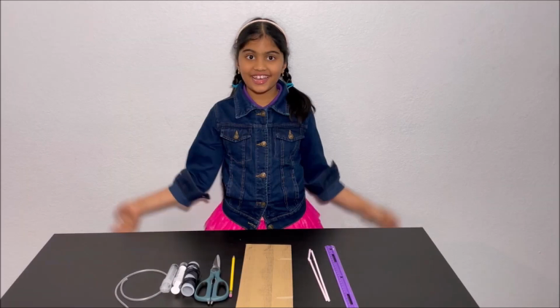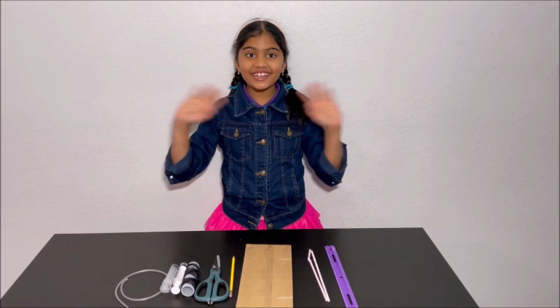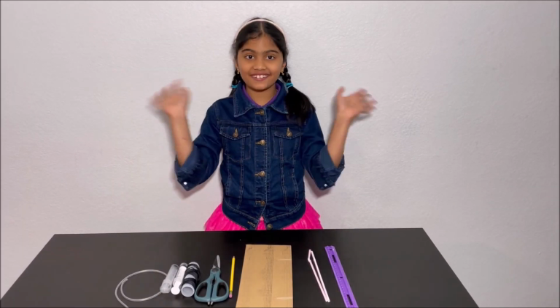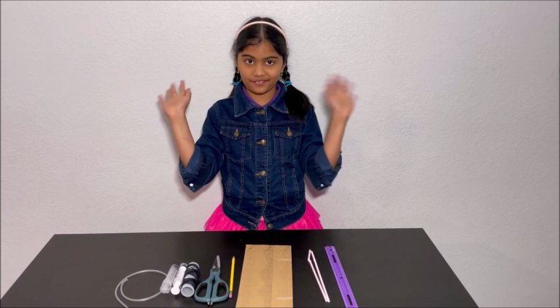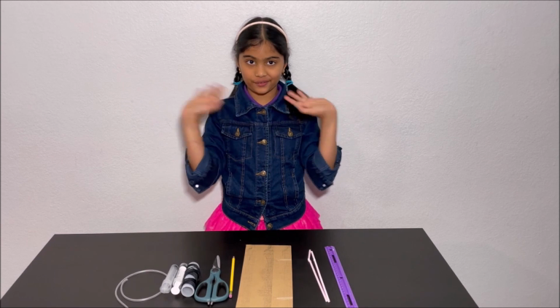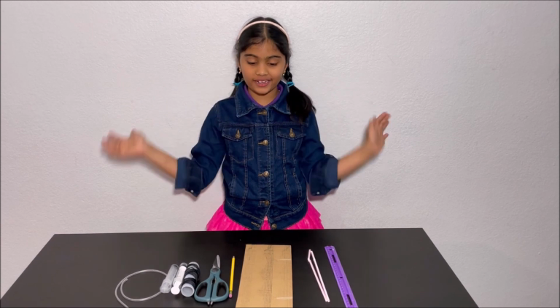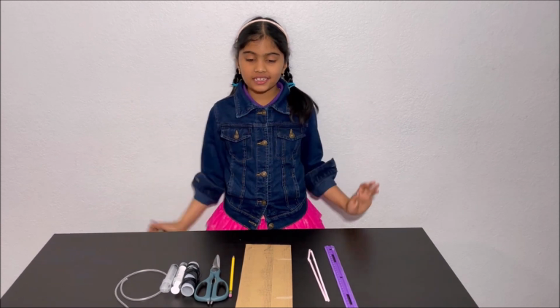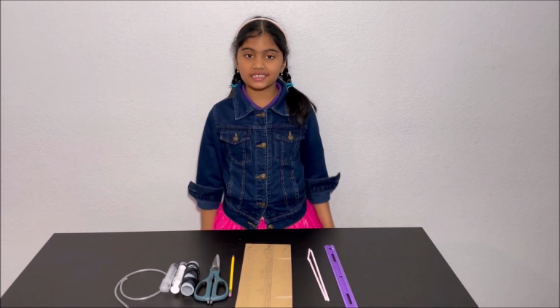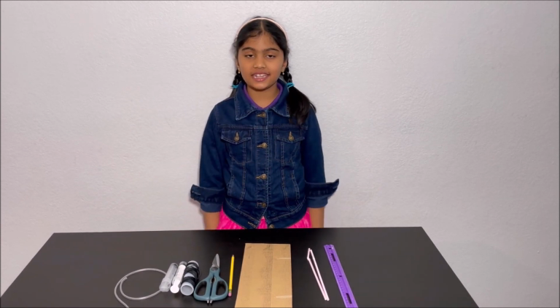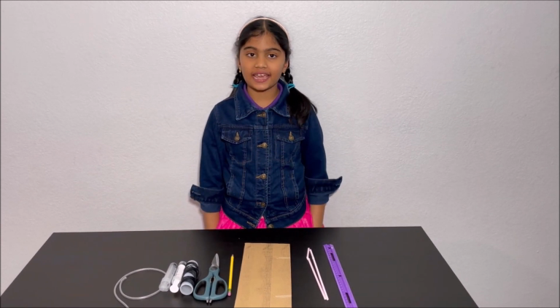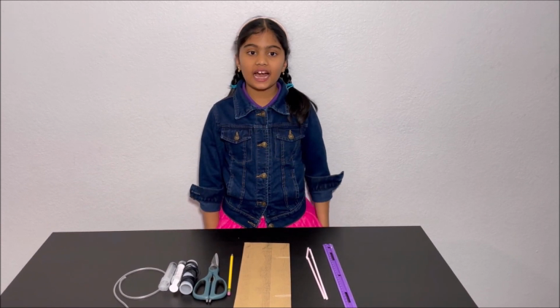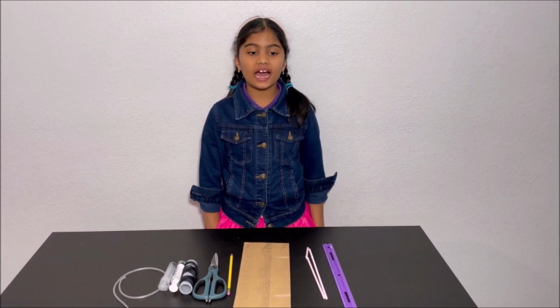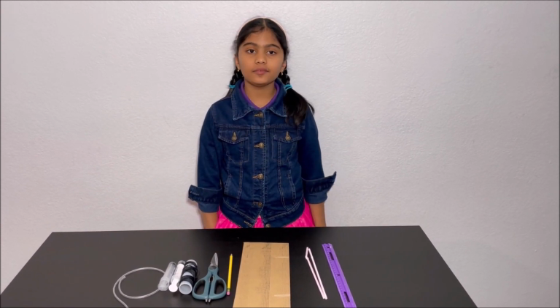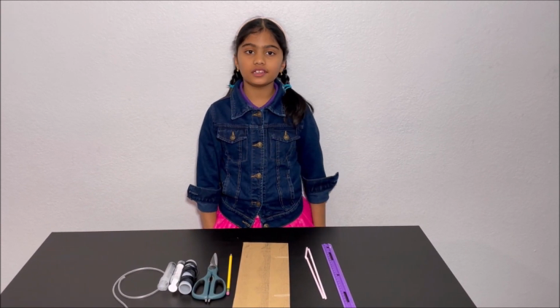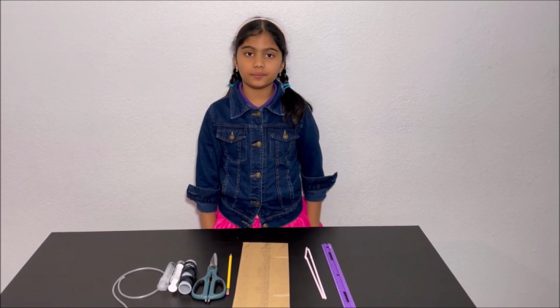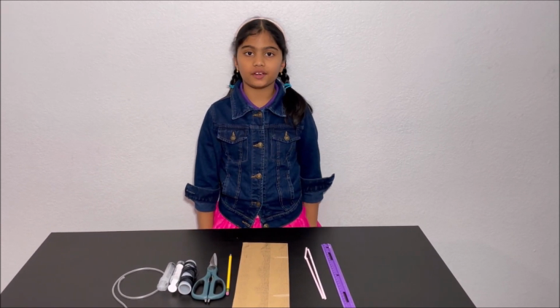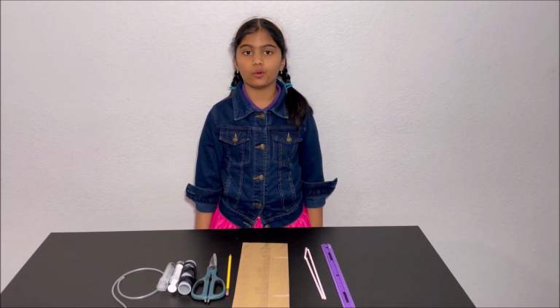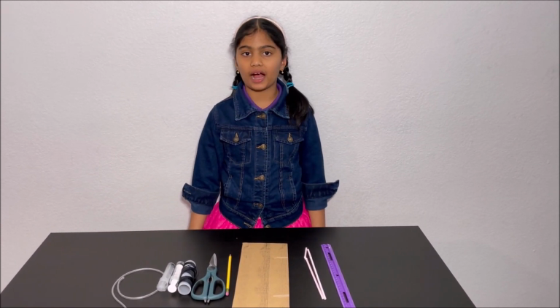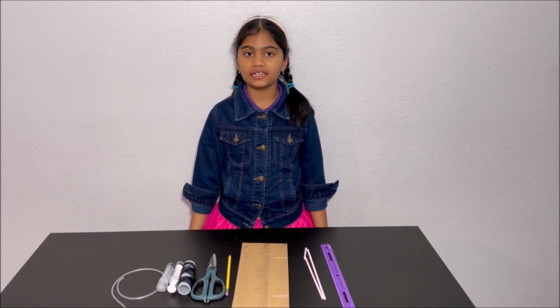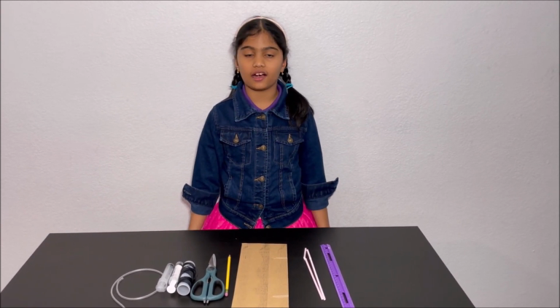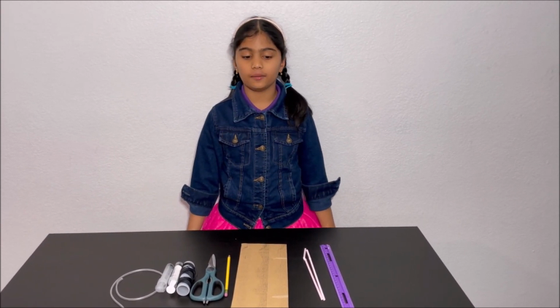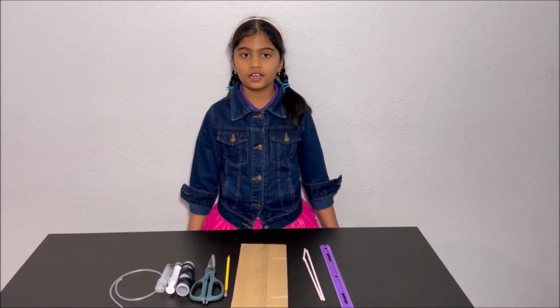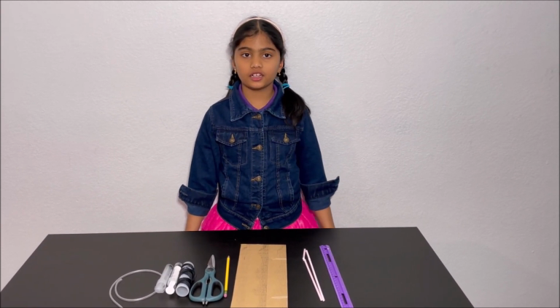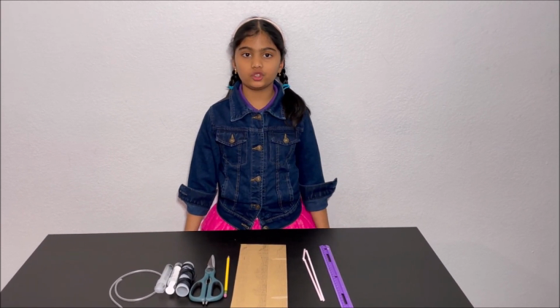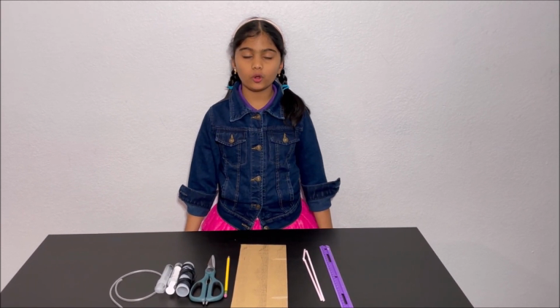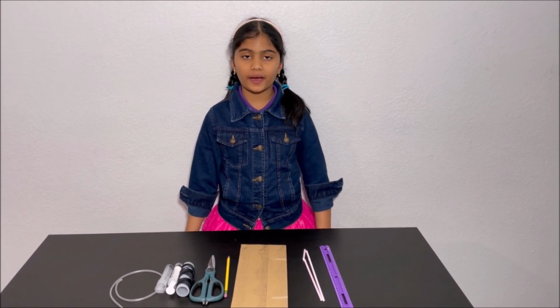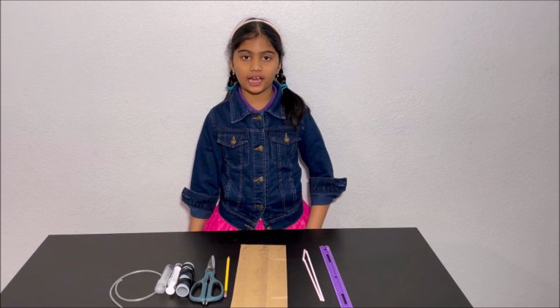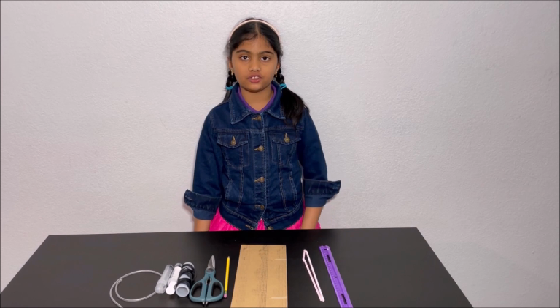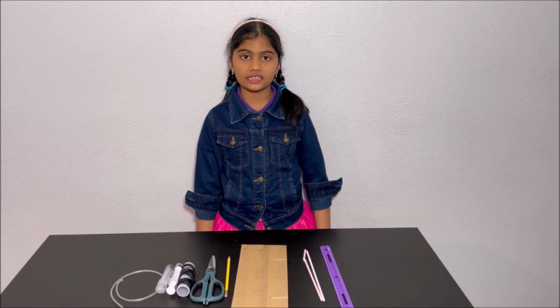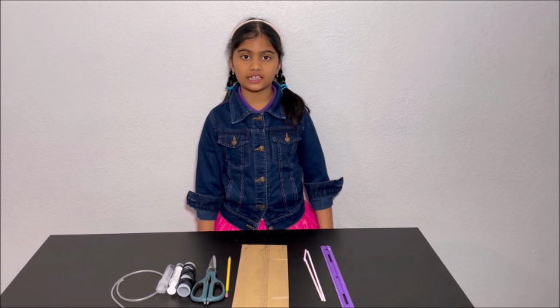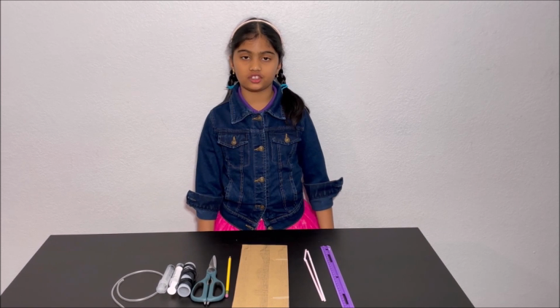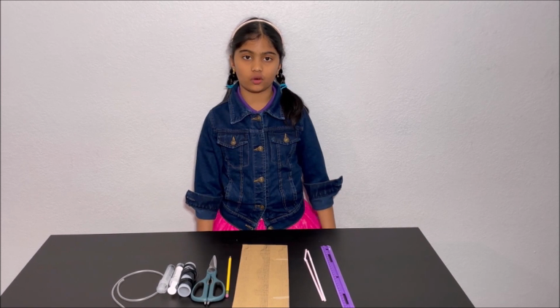Hello everyone! Today I'm going to make a robotic arm controlled by hydraulic control.